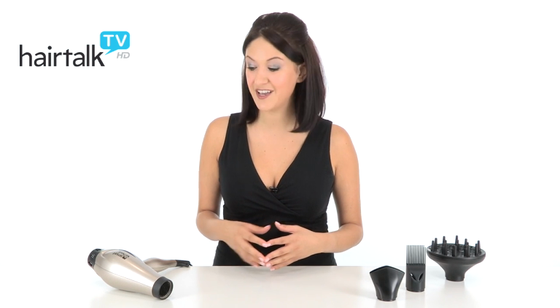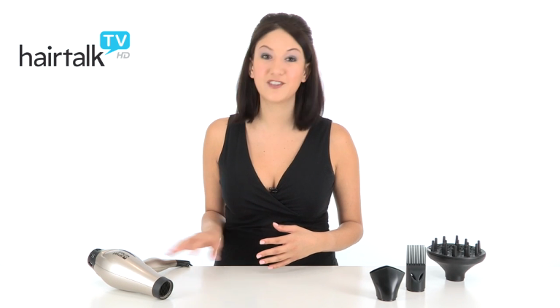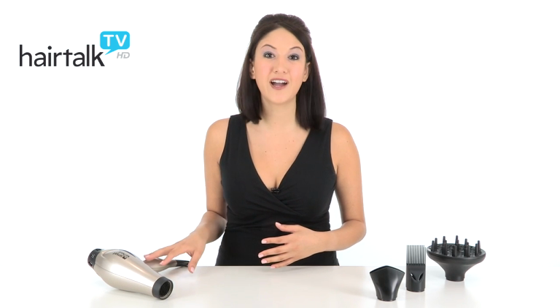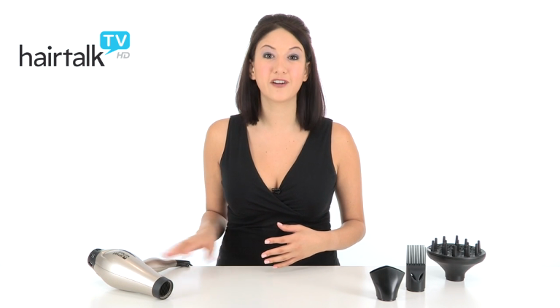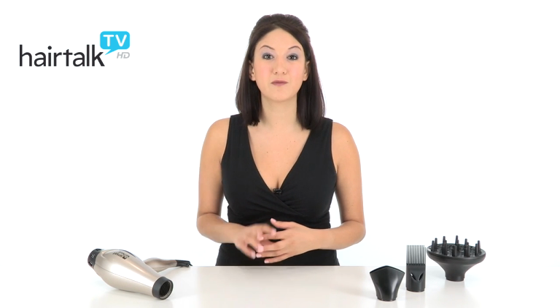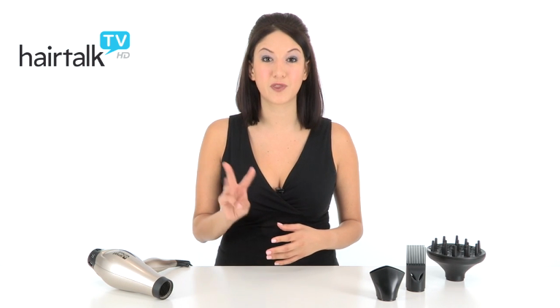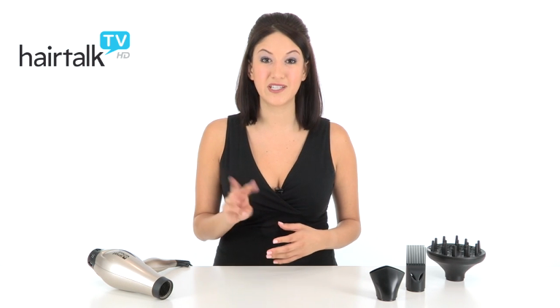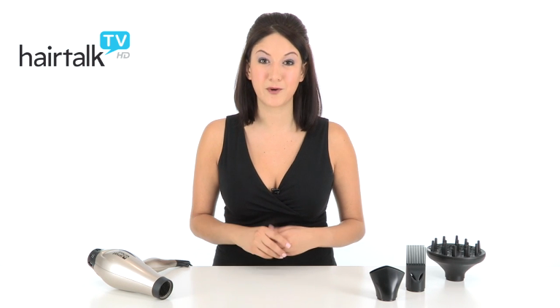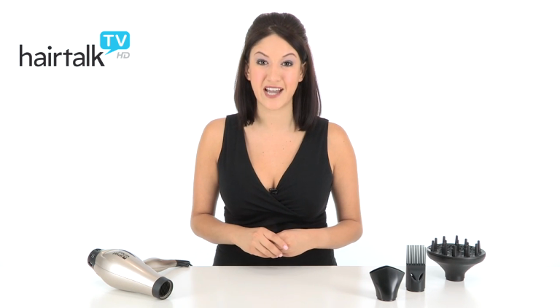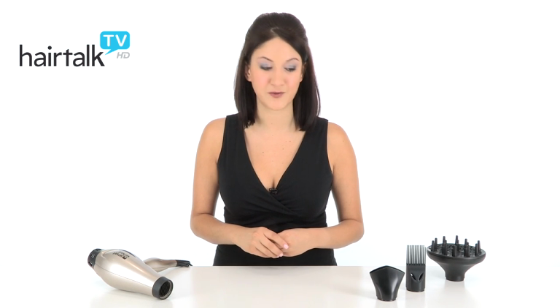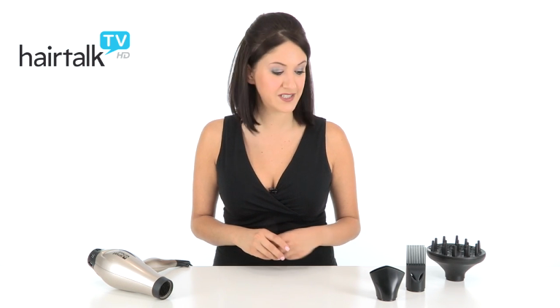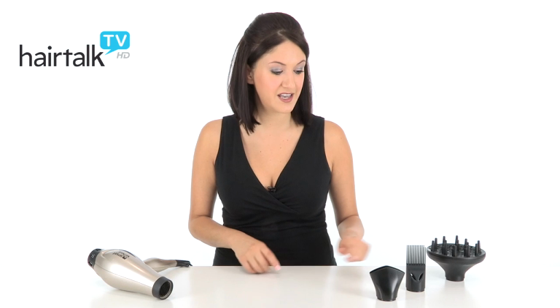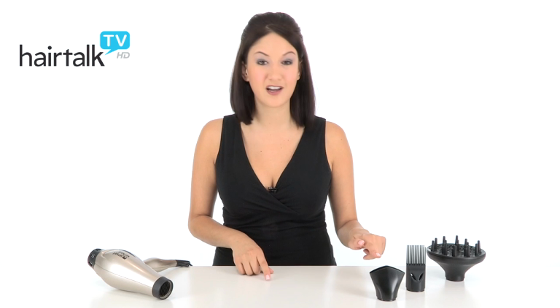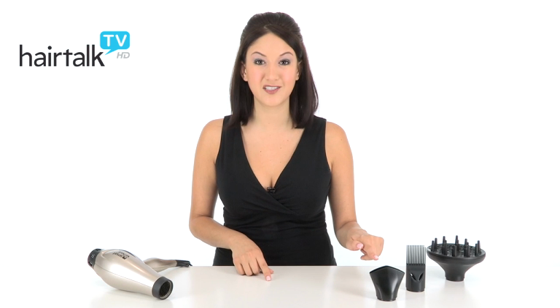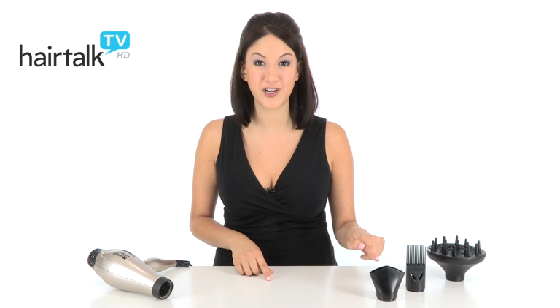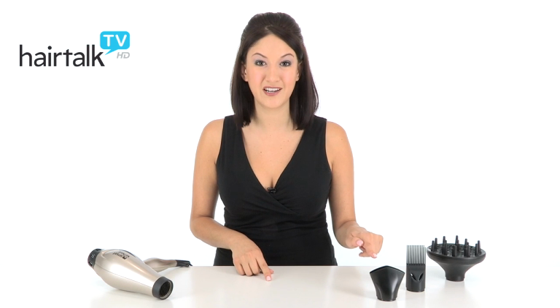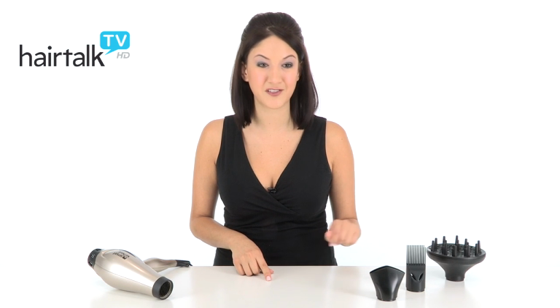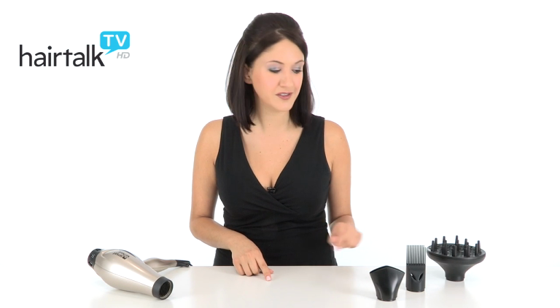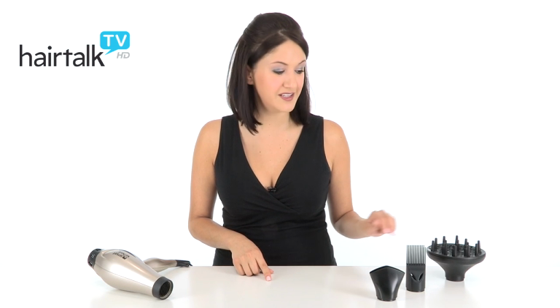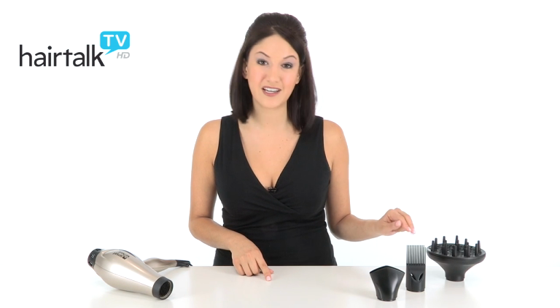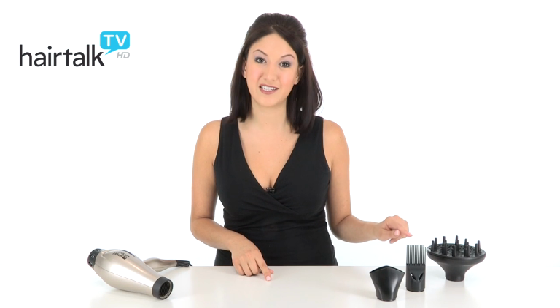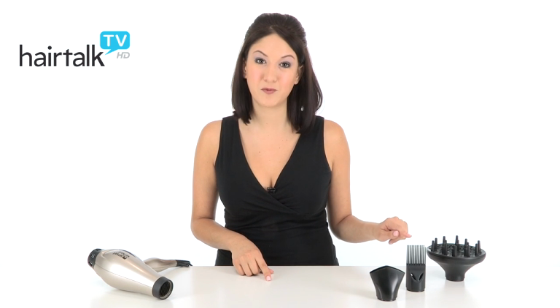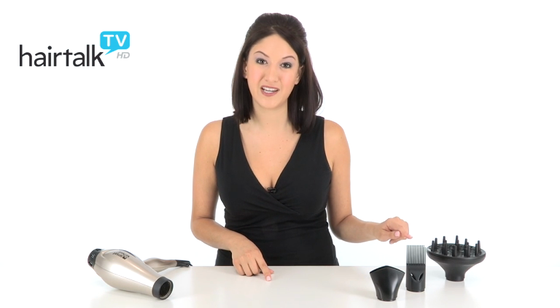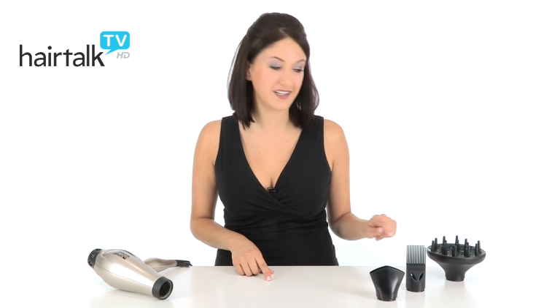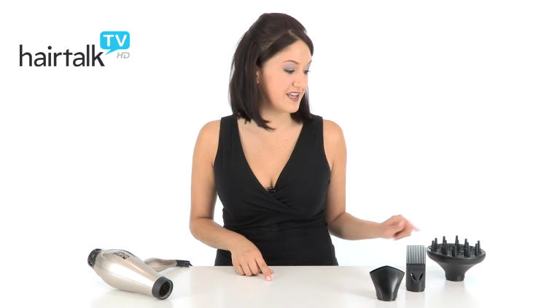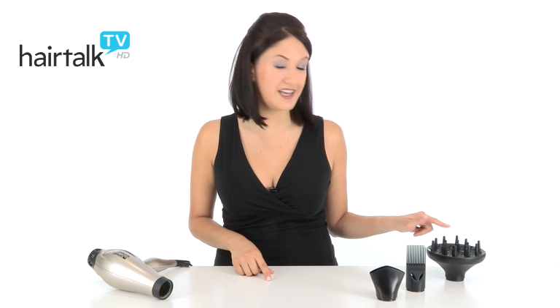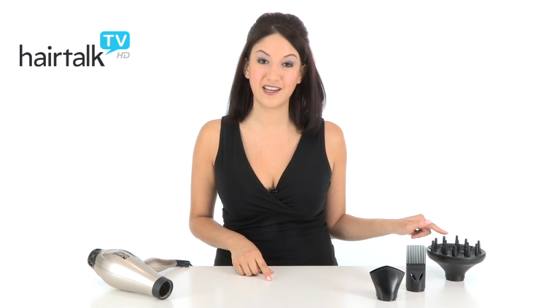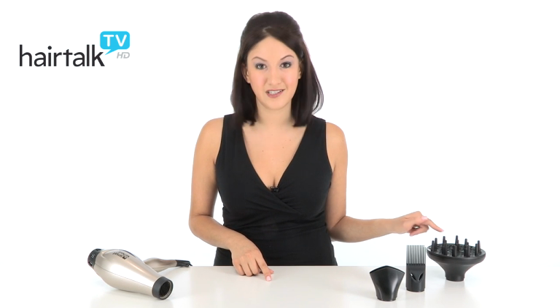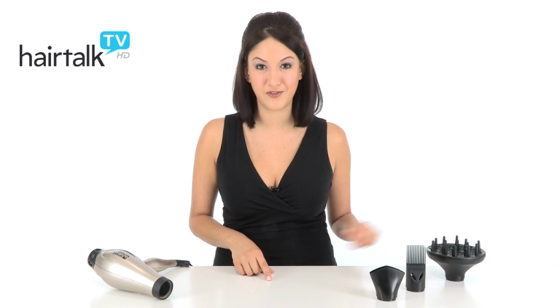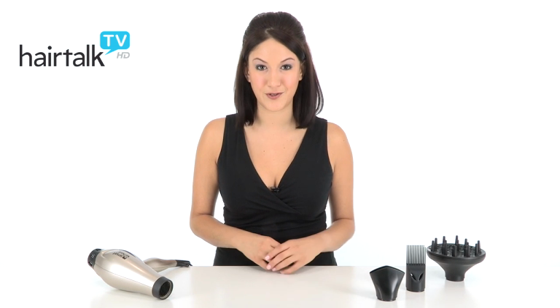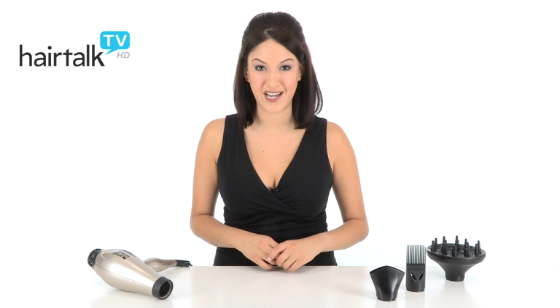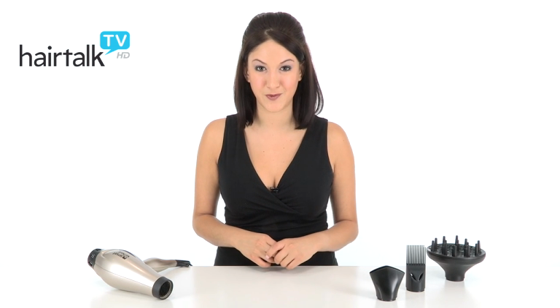The dryer comes with three separate attachments: a concentrated nozzle, a double pick, and a diffuser attachment.